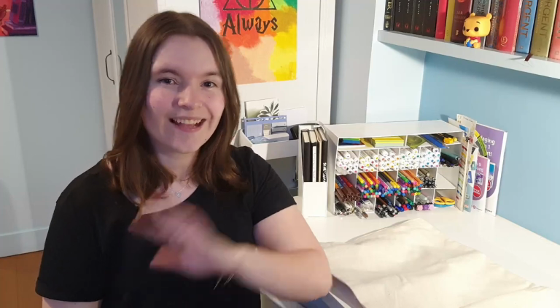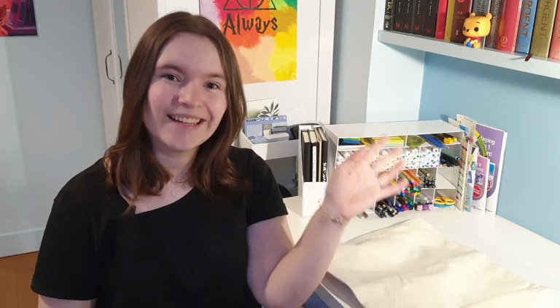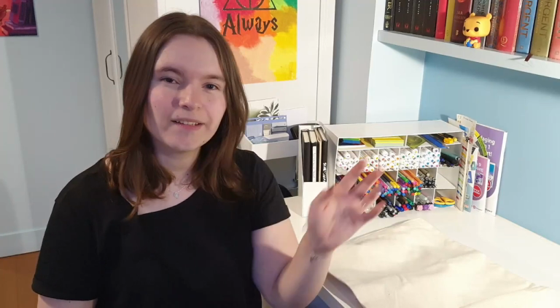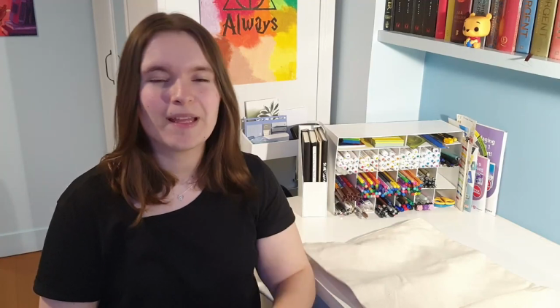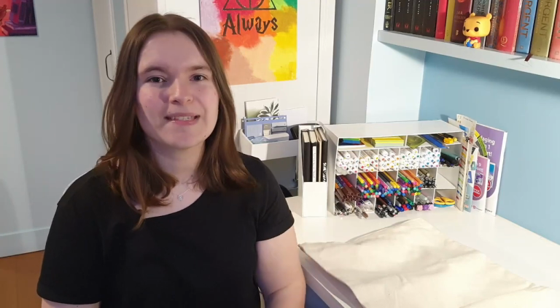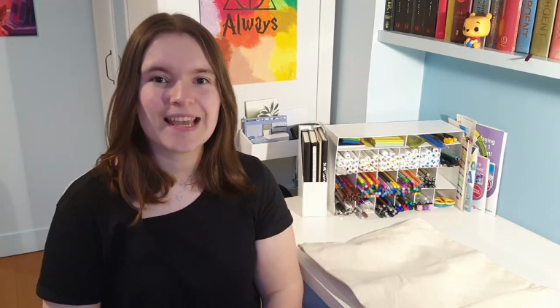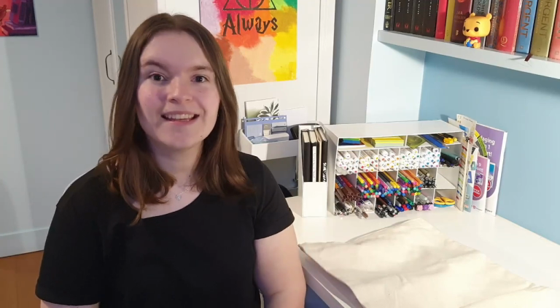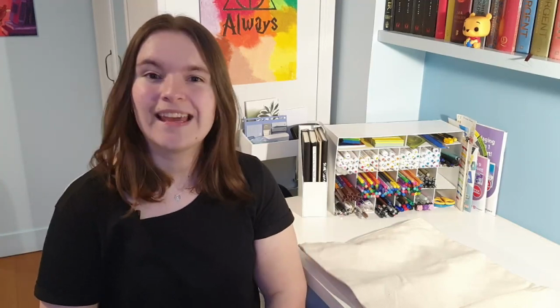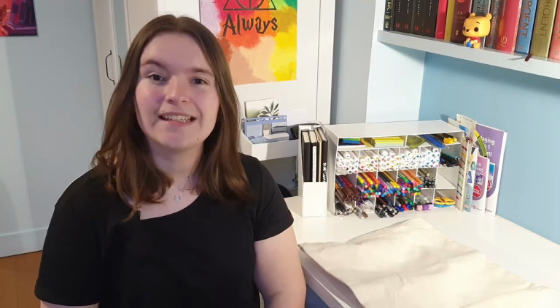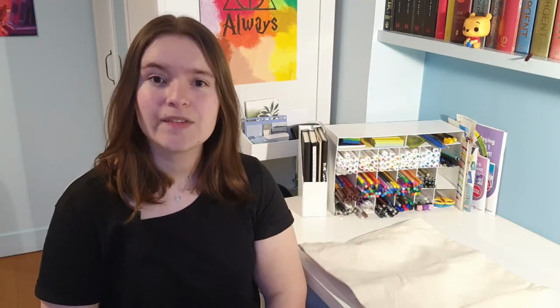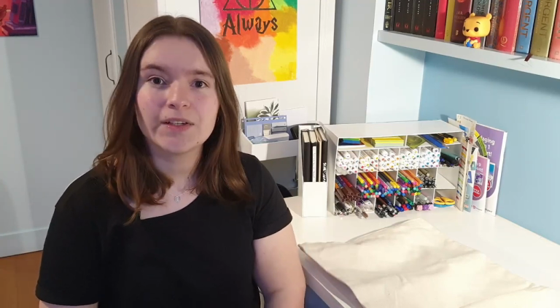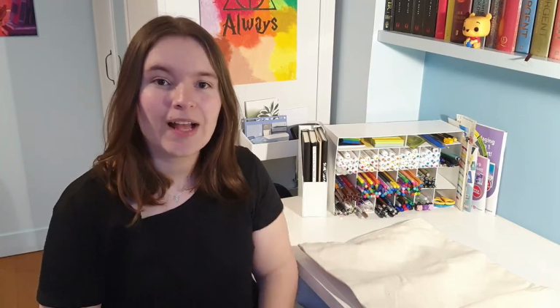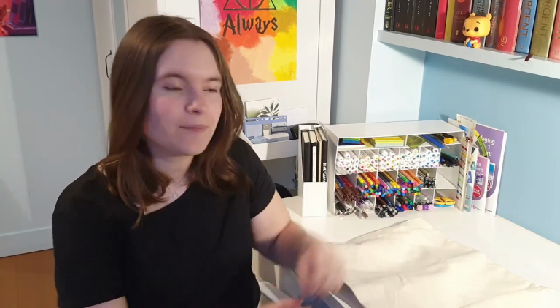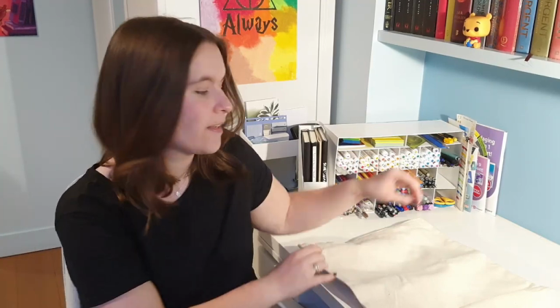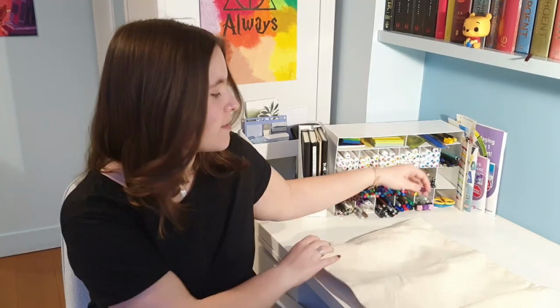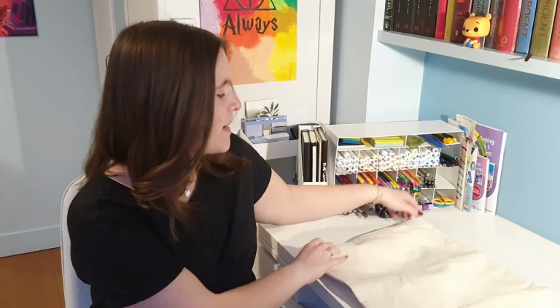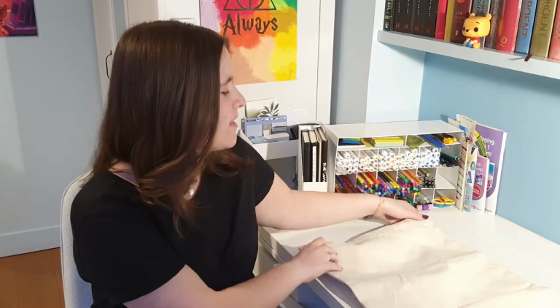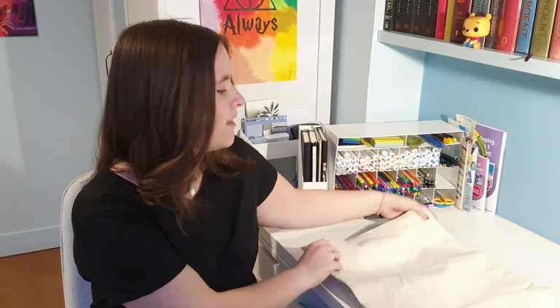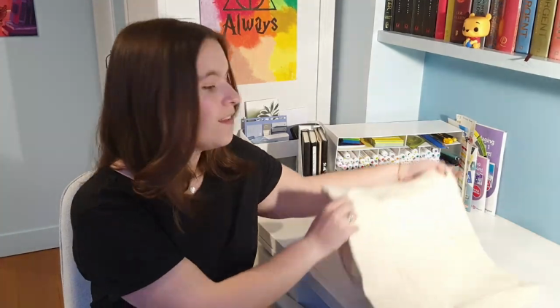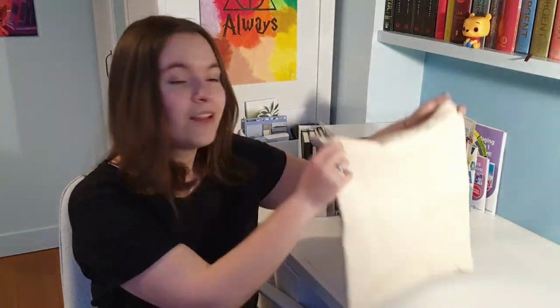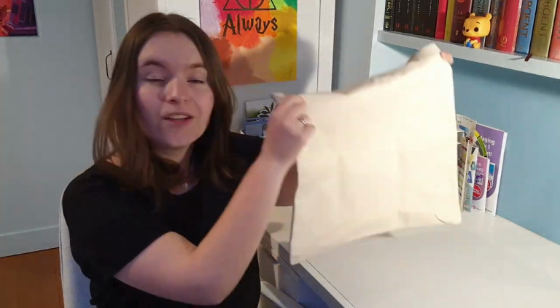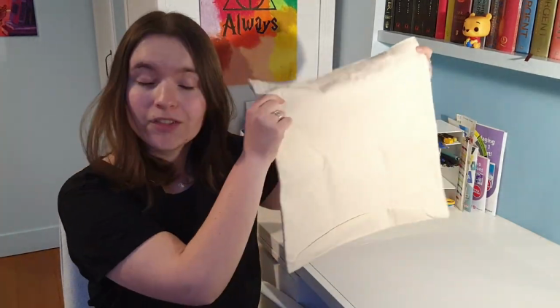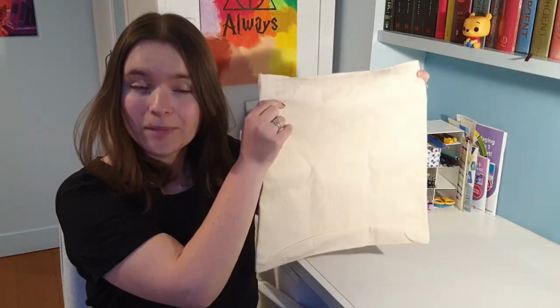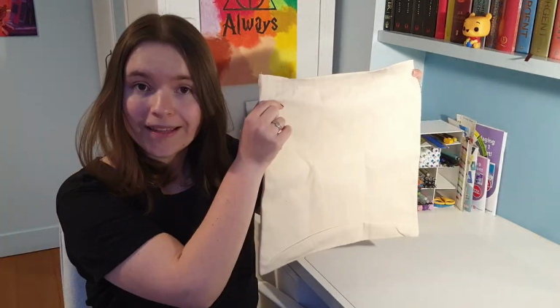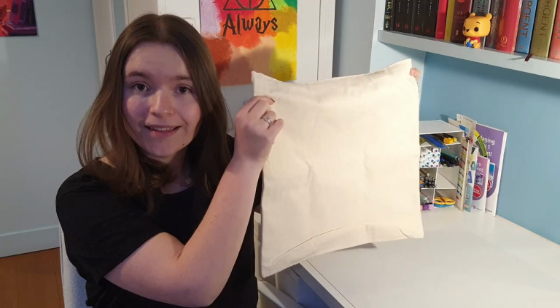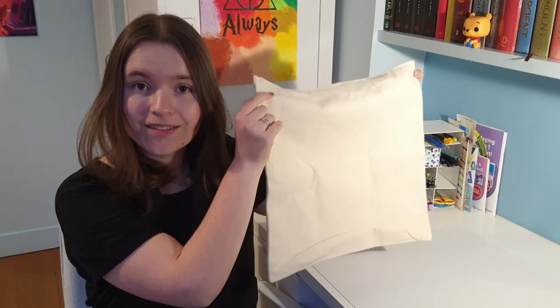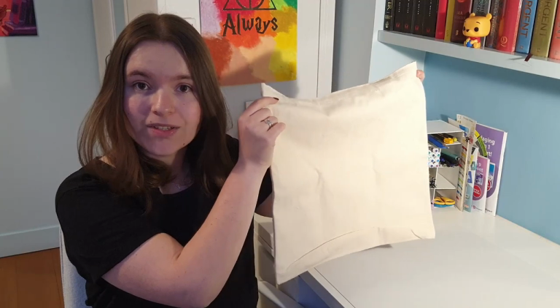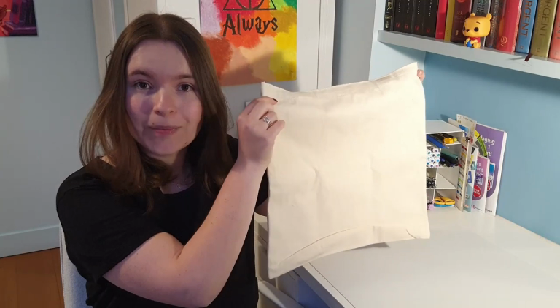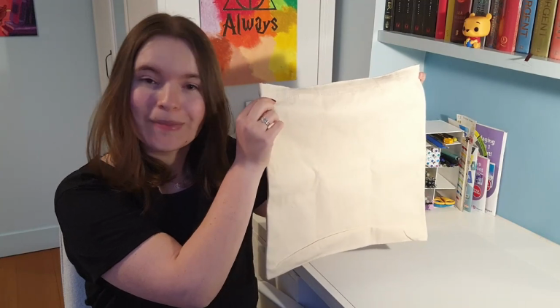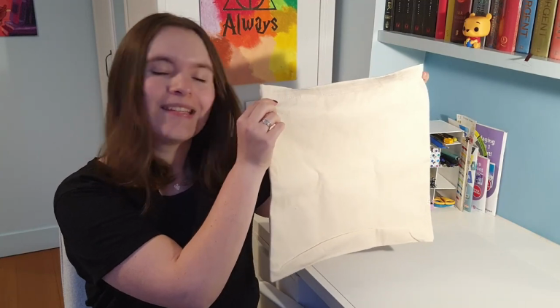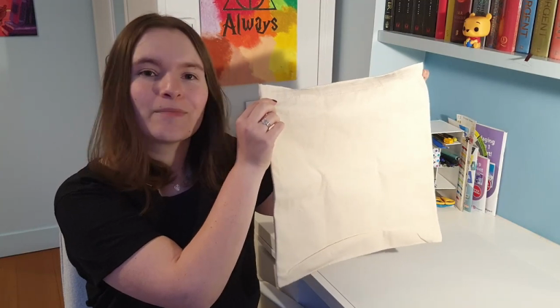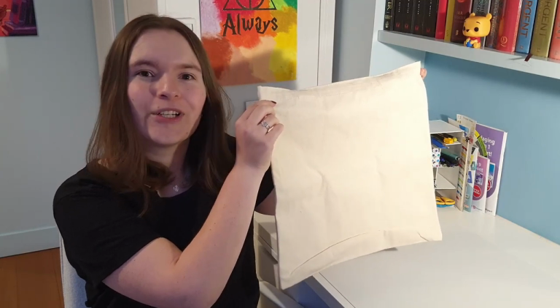Hi there, my name is Anne and in this video I'll be customizing a tote bag into some BTS merch.